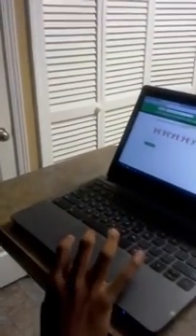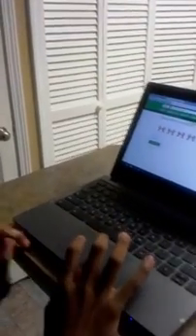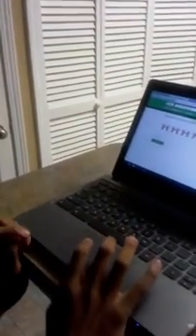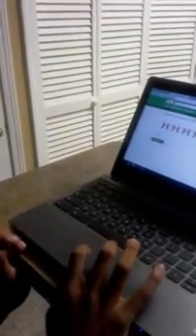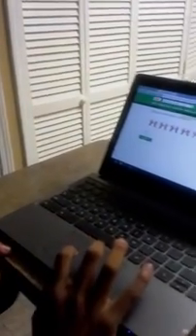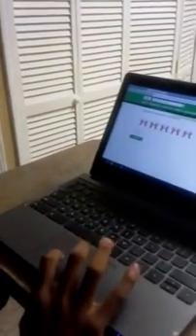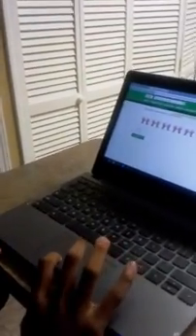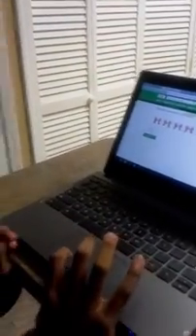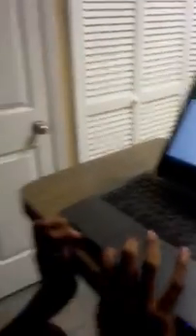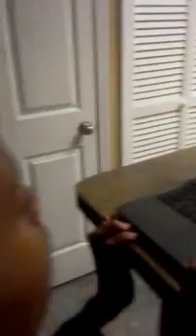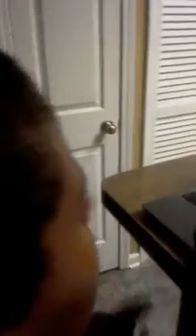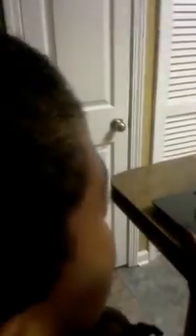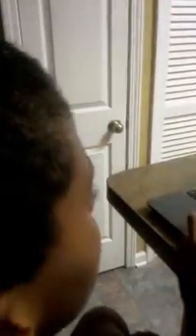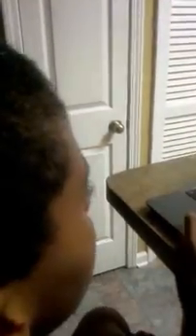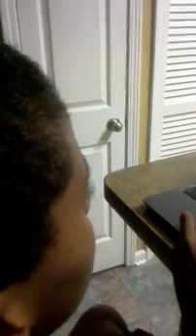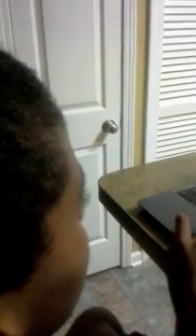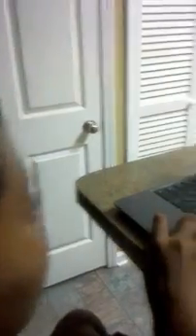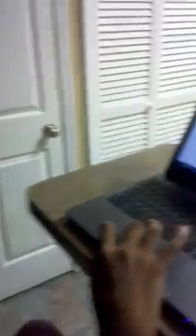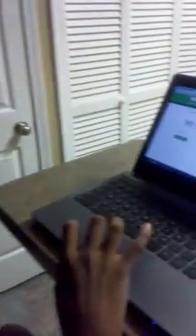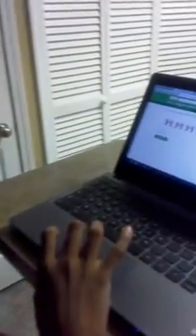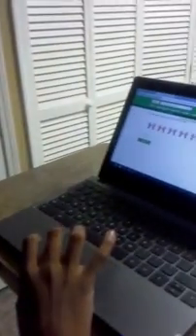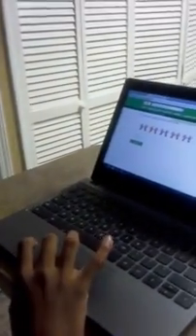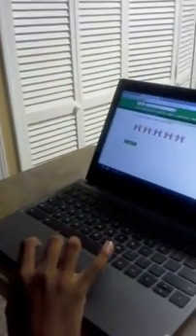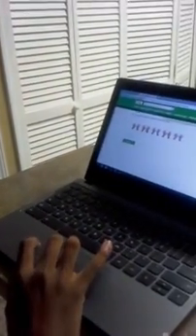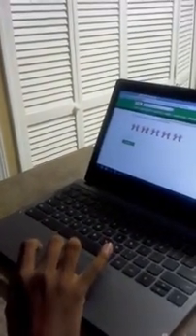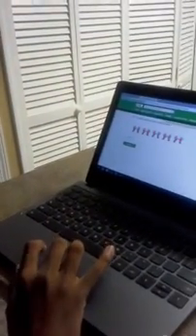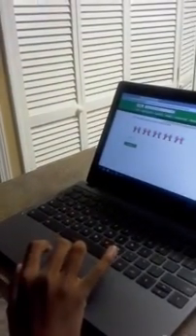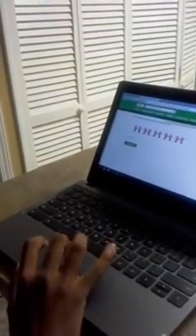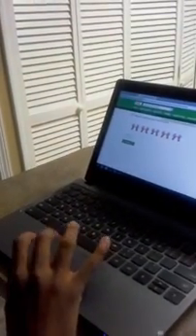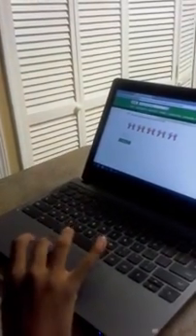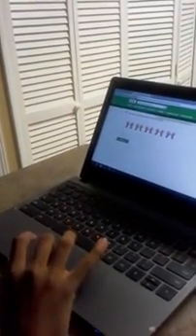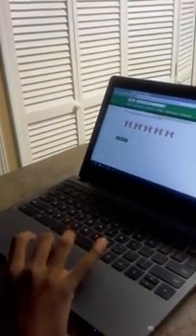How many hands are there? Count by twos. Two, four, six, eight, ten.